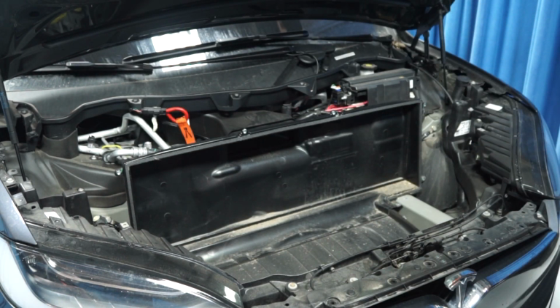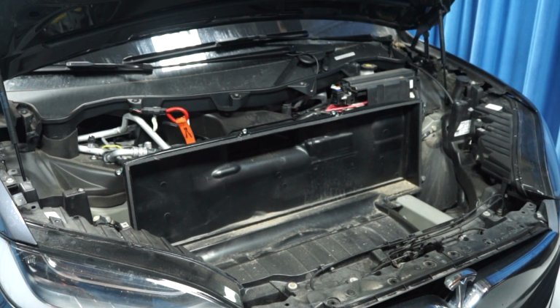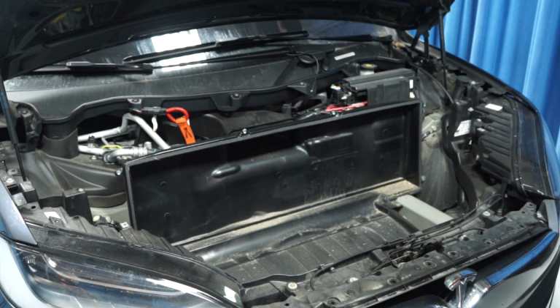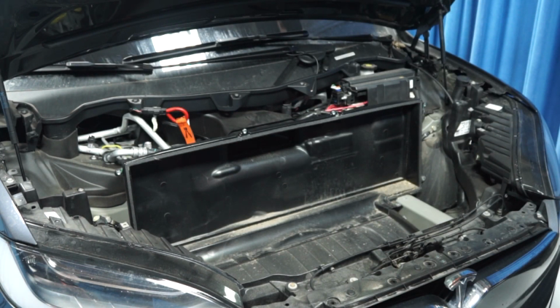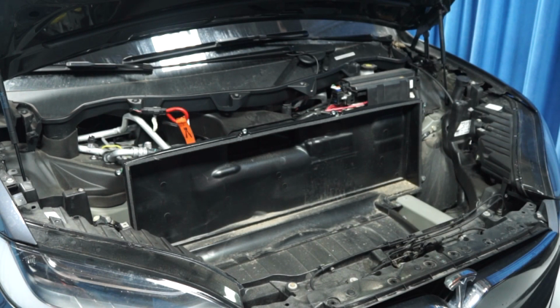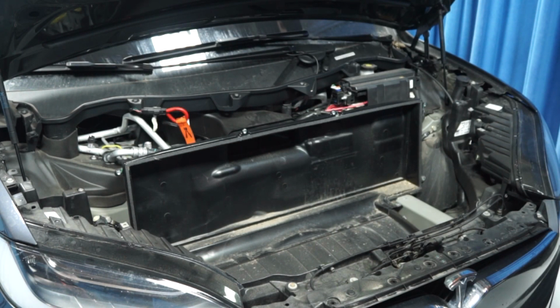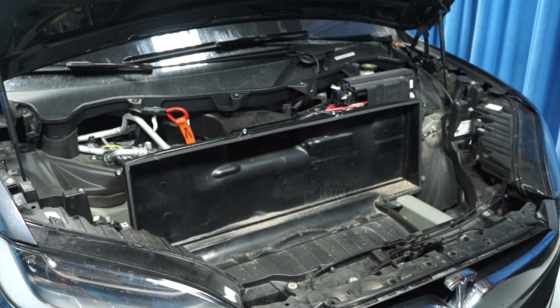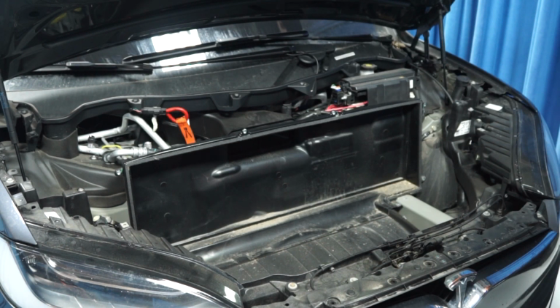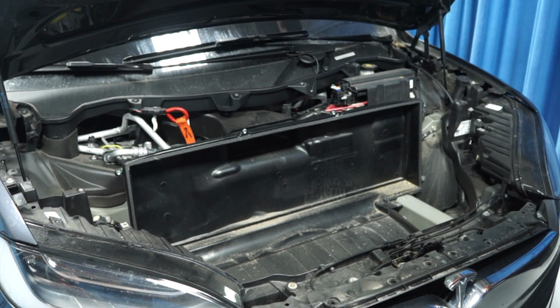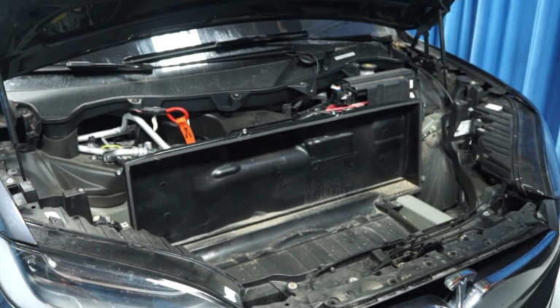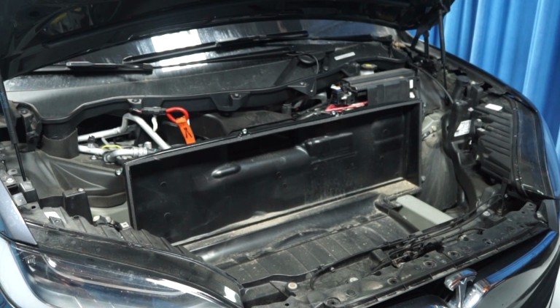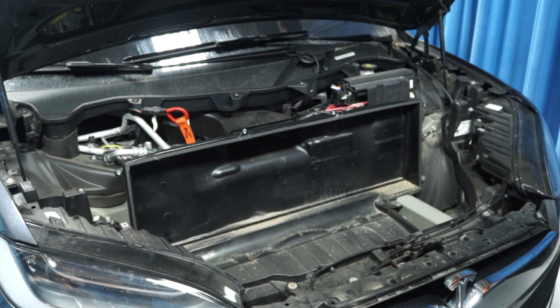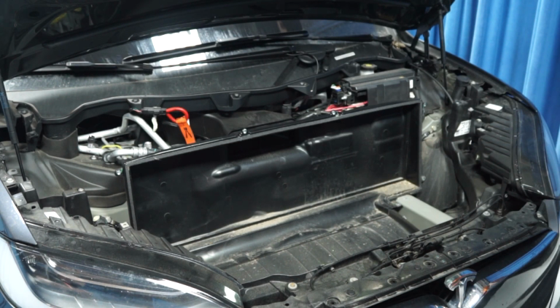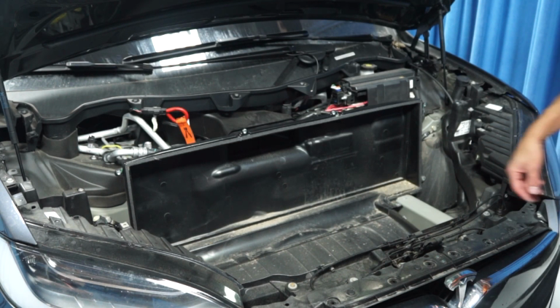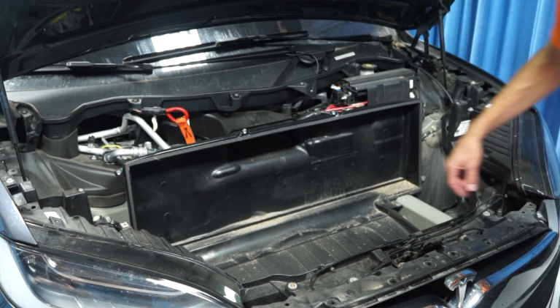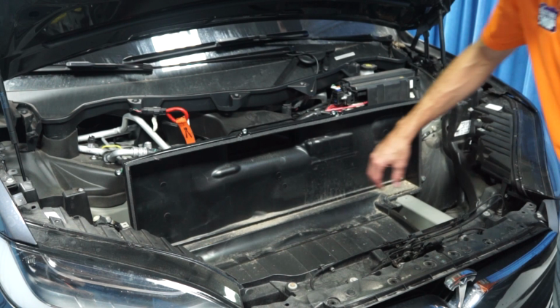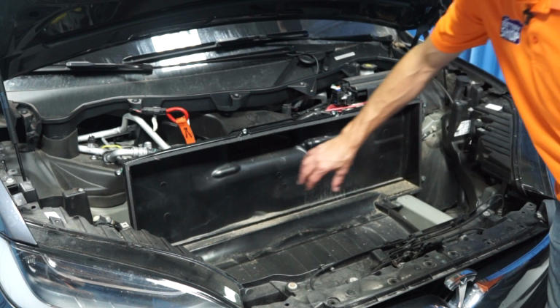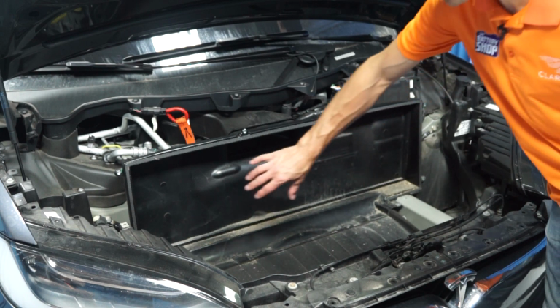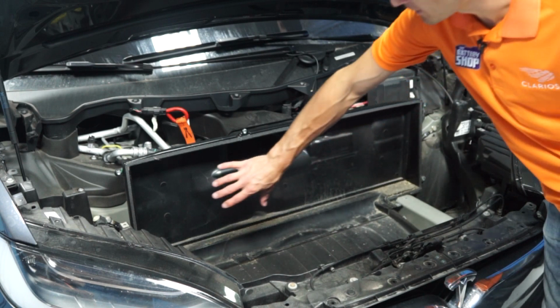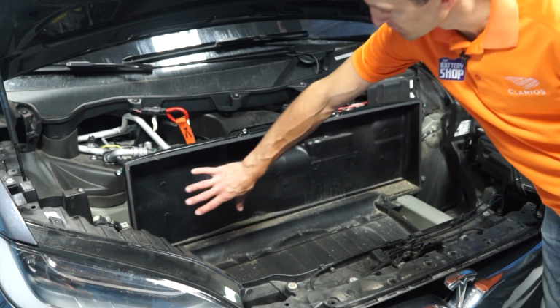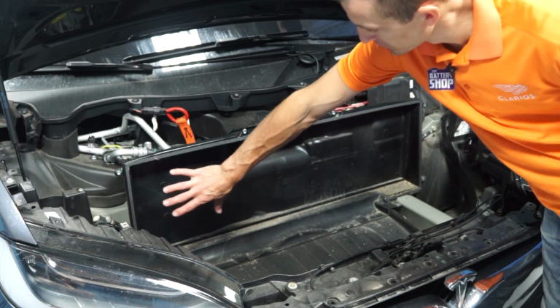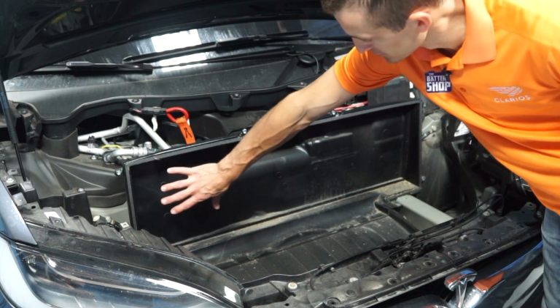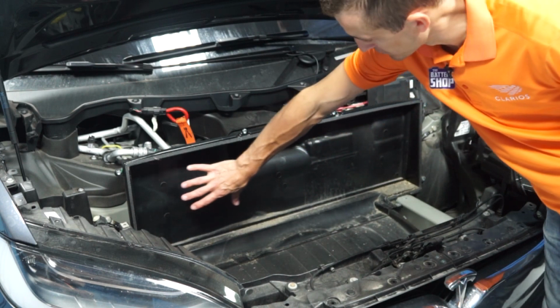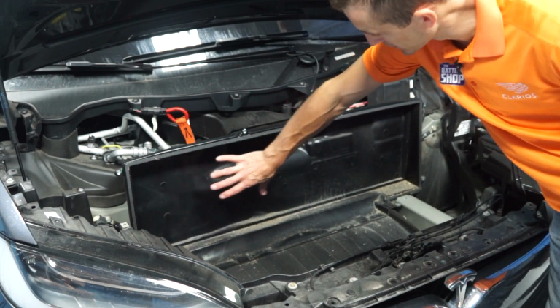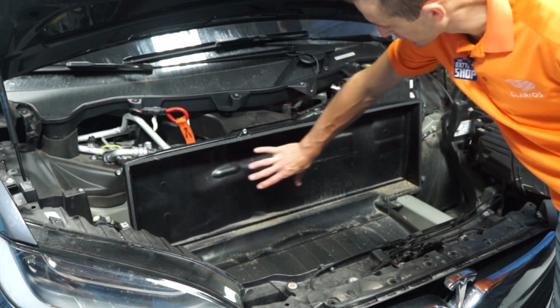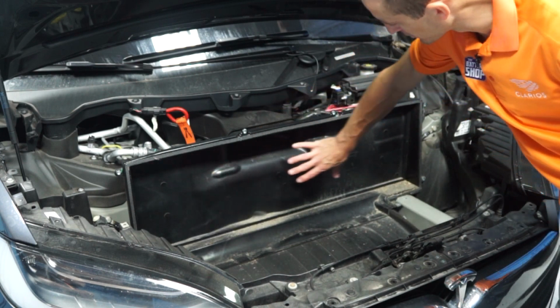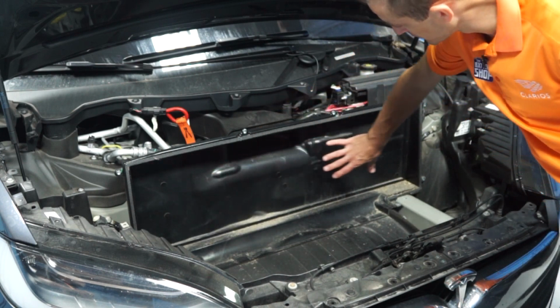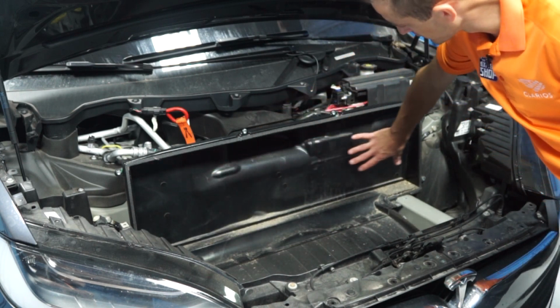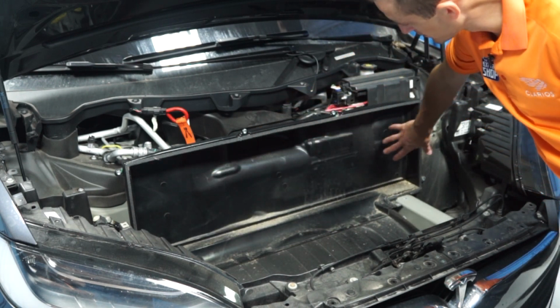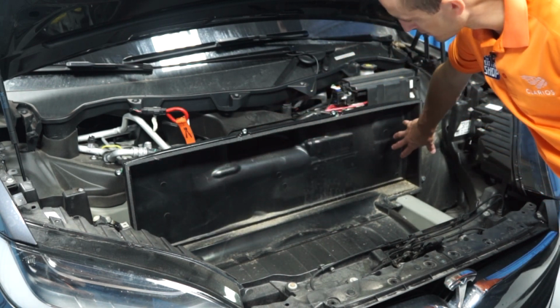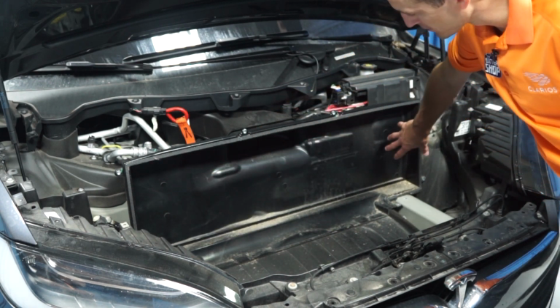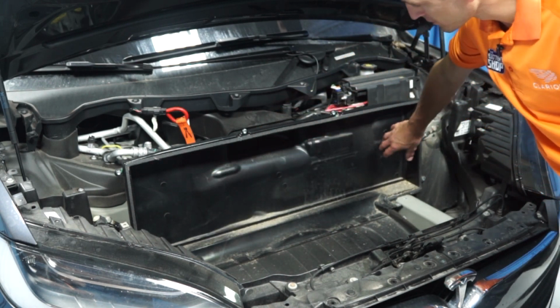The next step is to remove the HEPA filter housing. Most vehicles will have the filter right here.